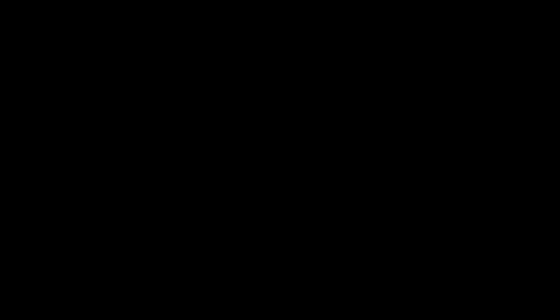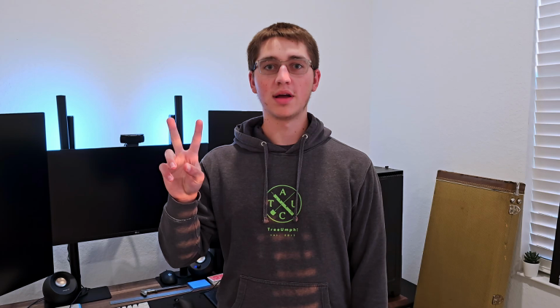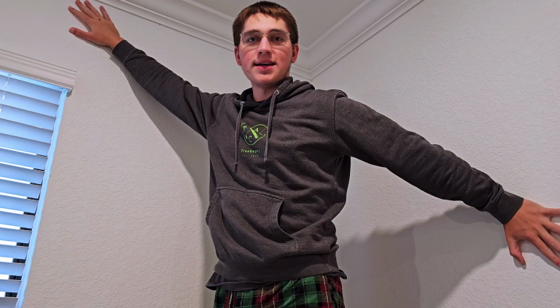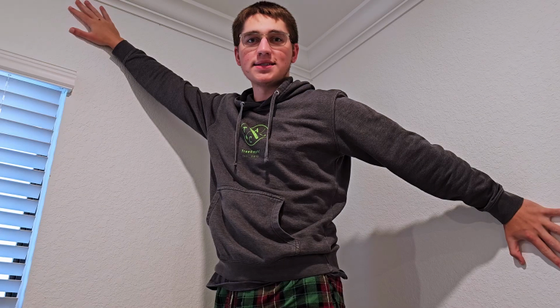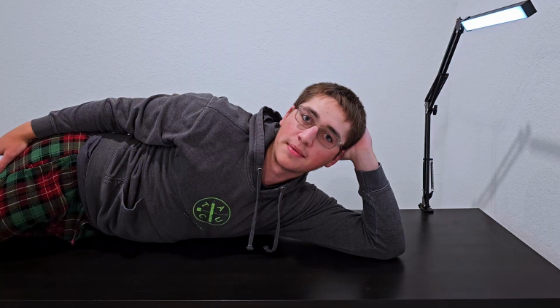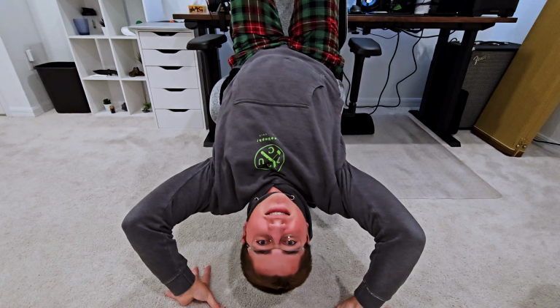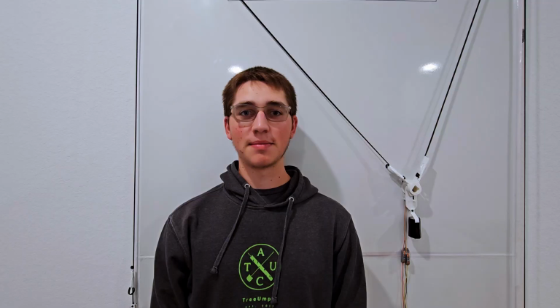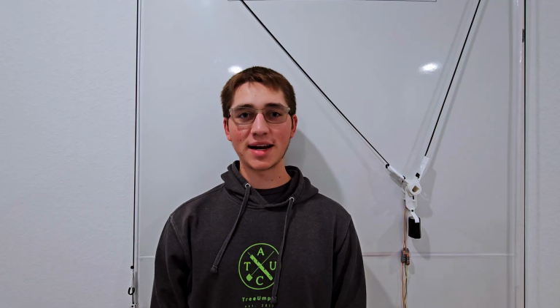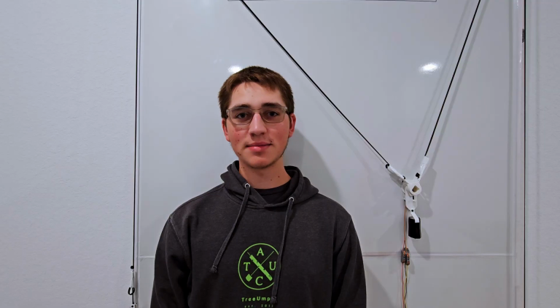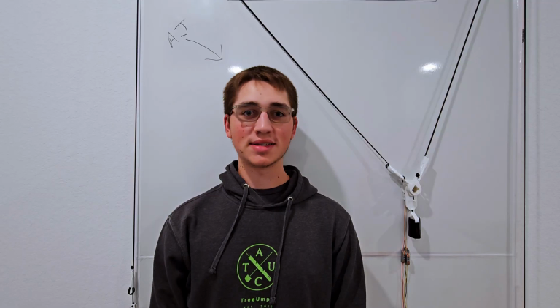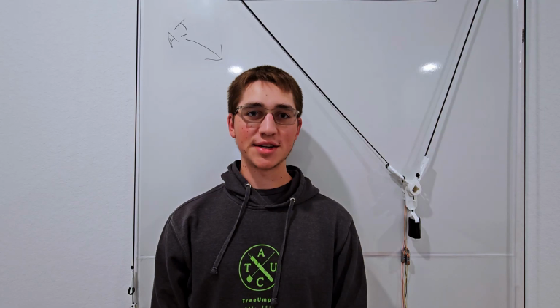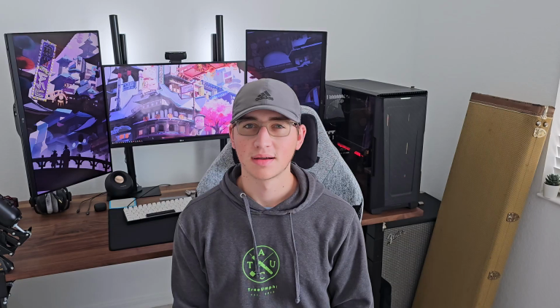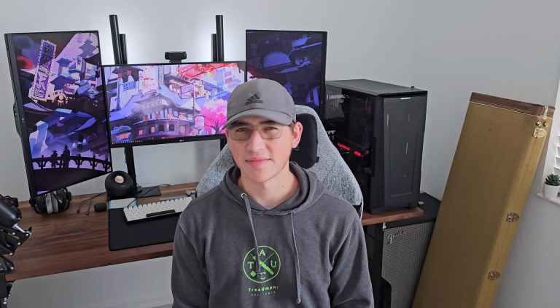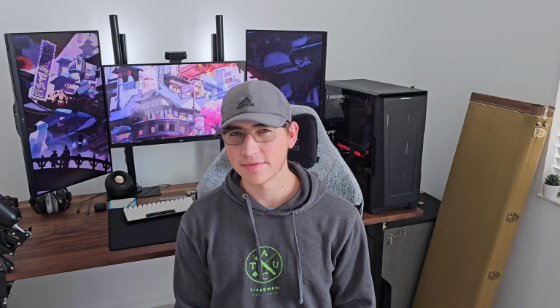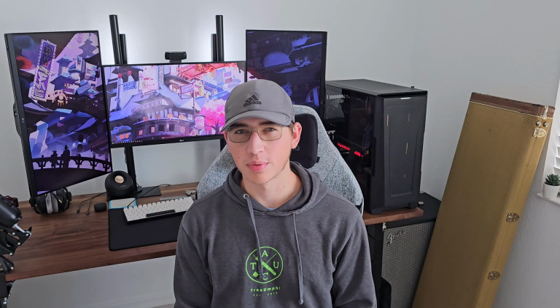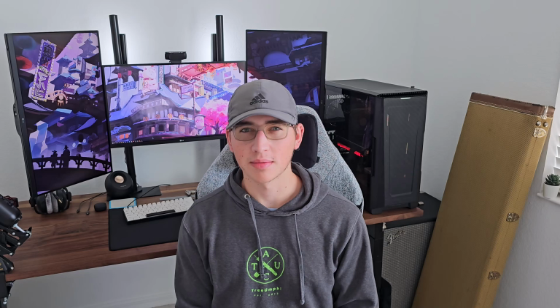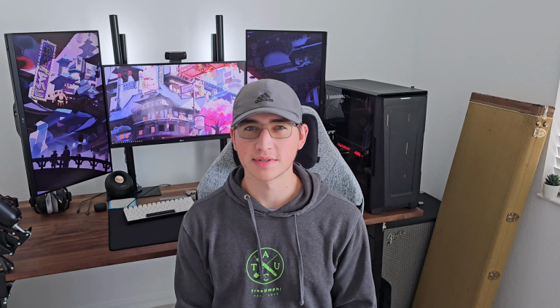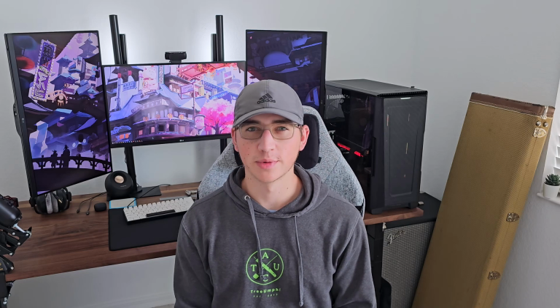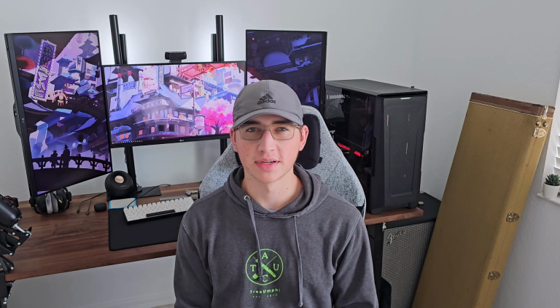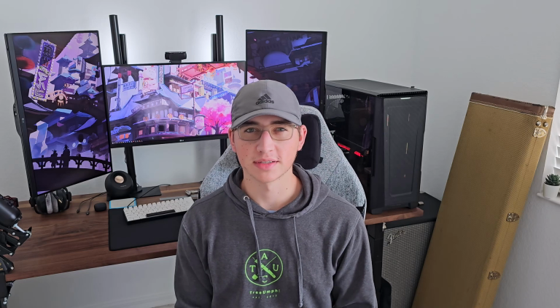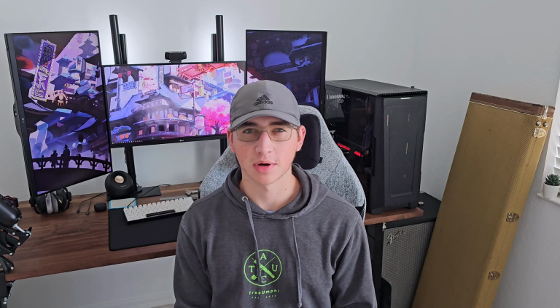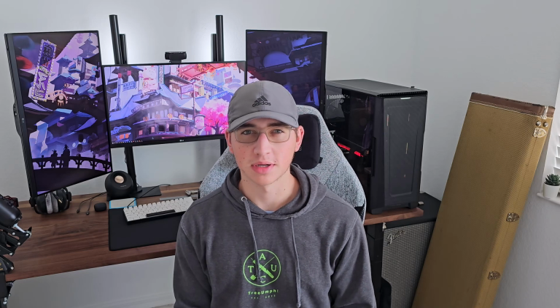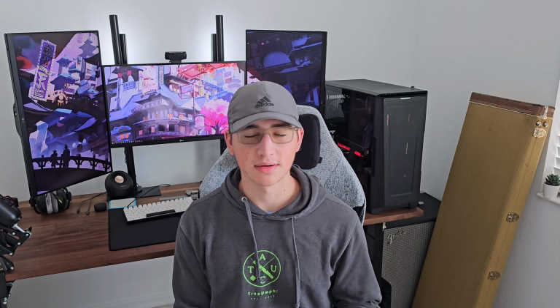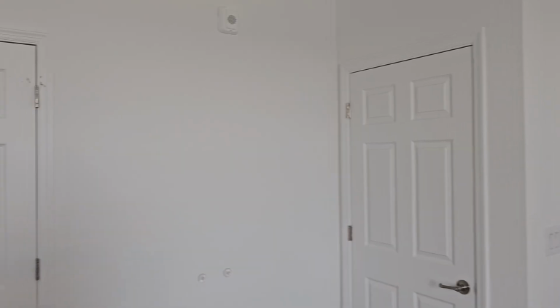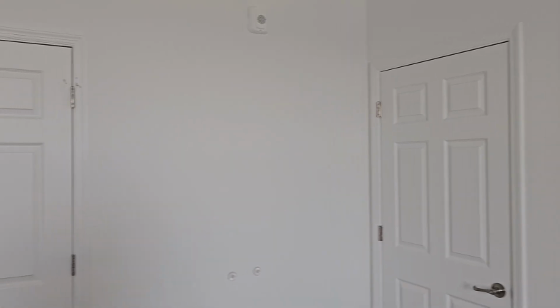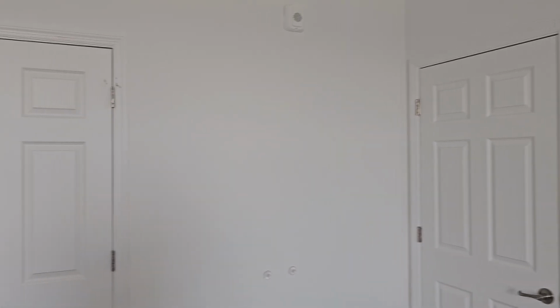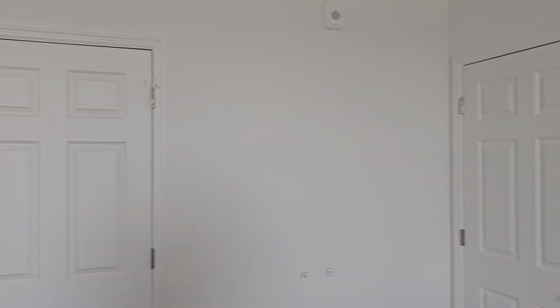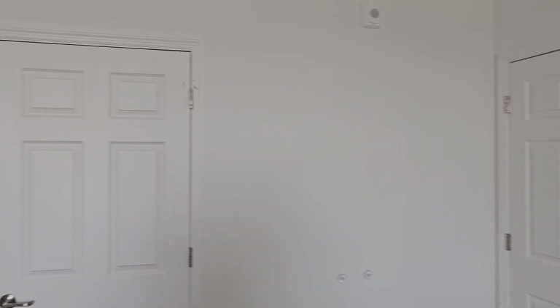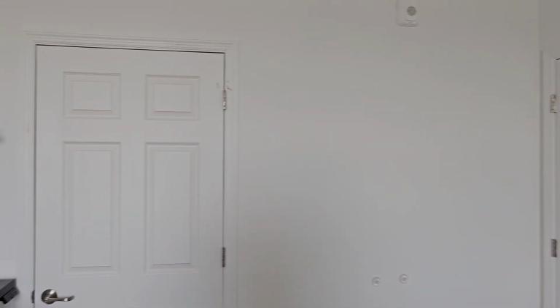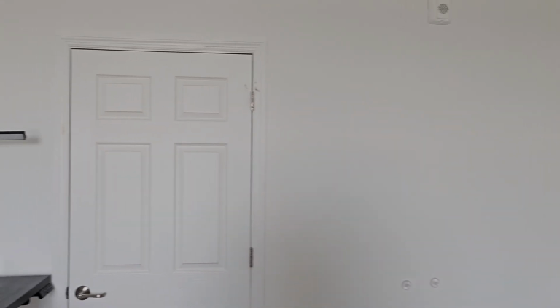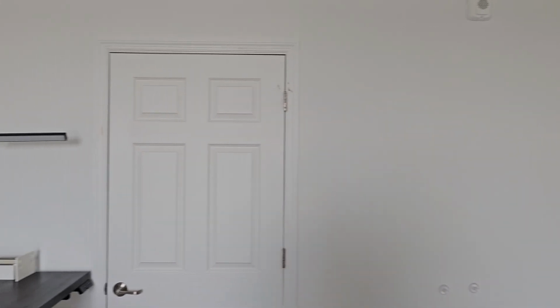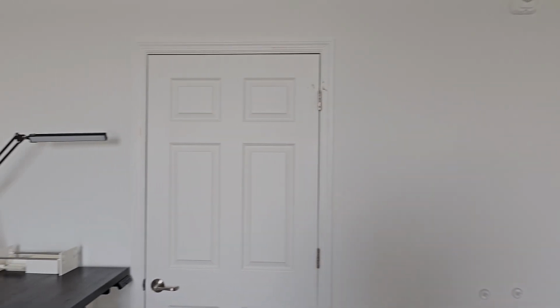What is up, guys? My name is AJ. I've had a few problems since moving into this apartment. Number one, I don't really know how to decorate.